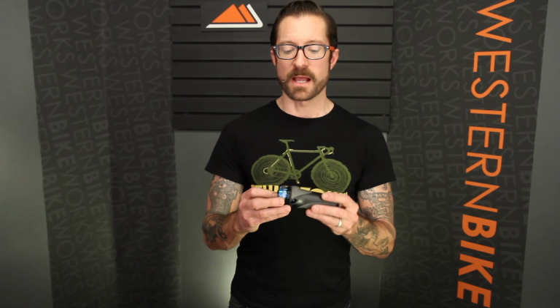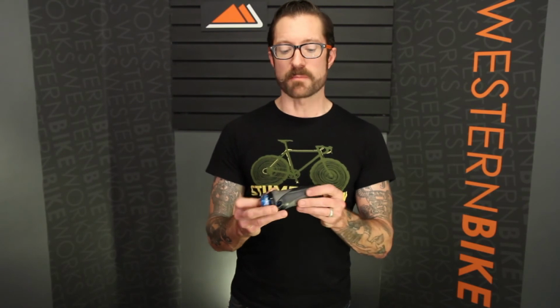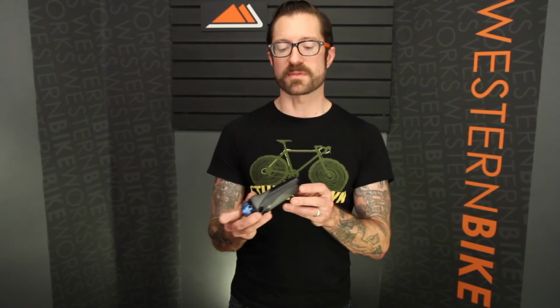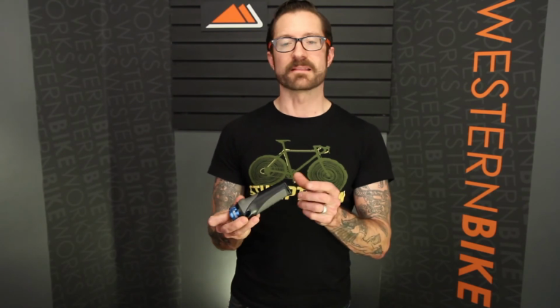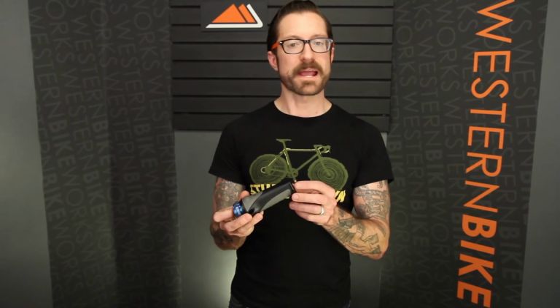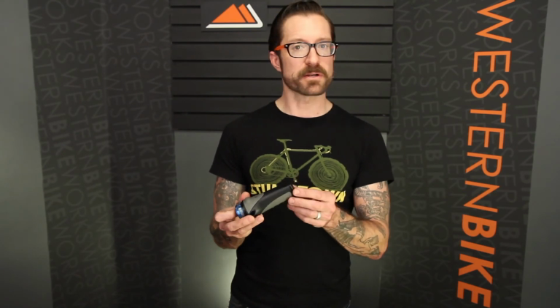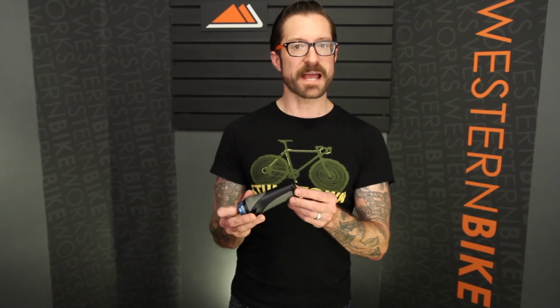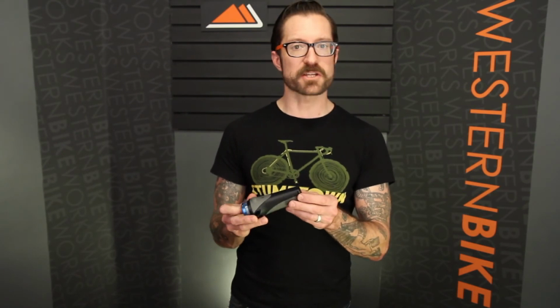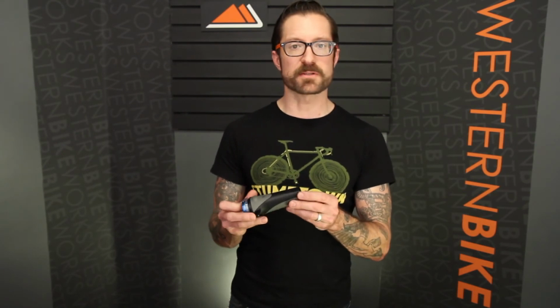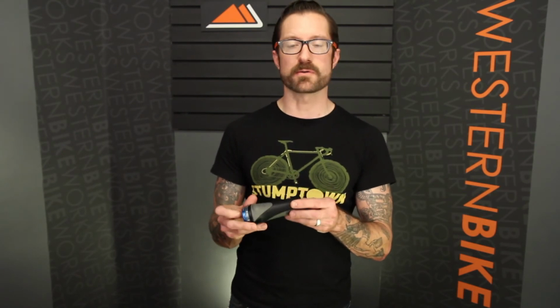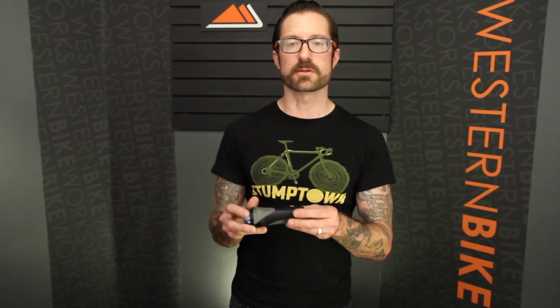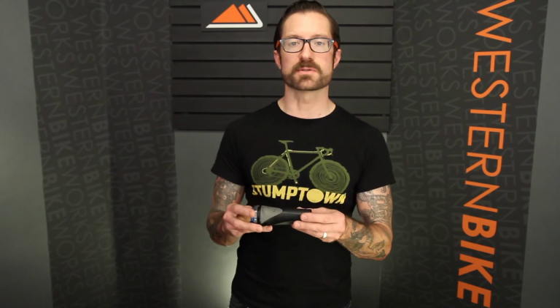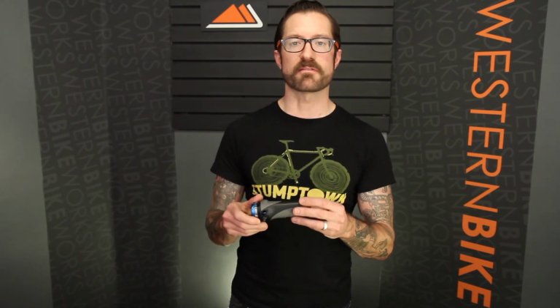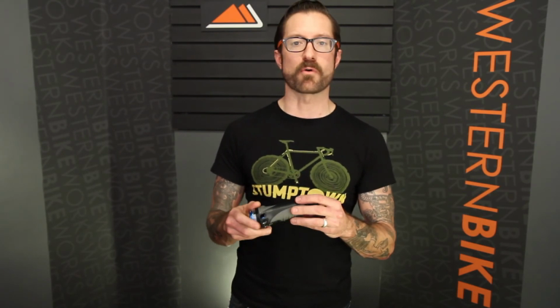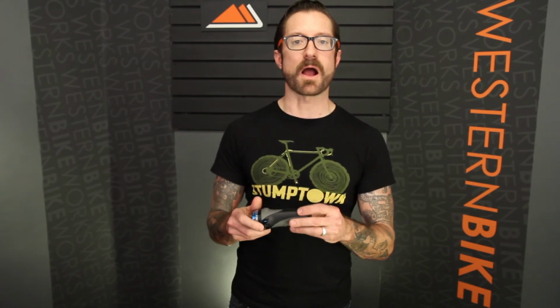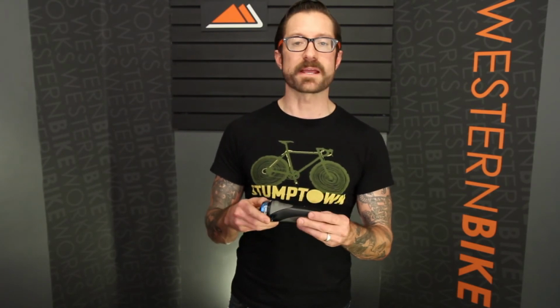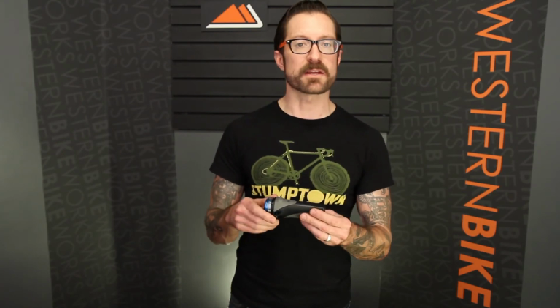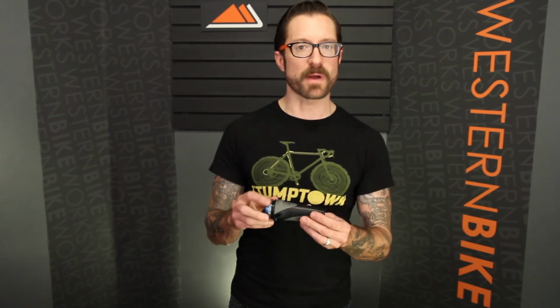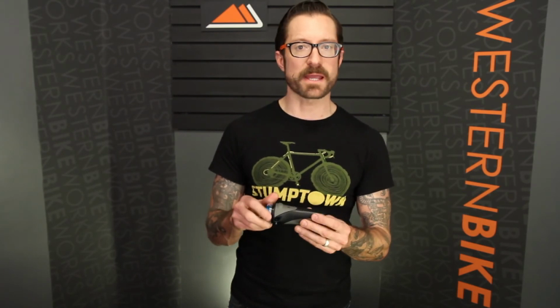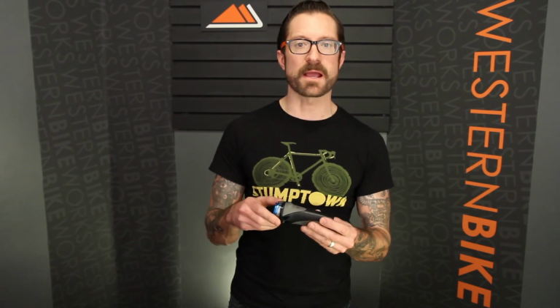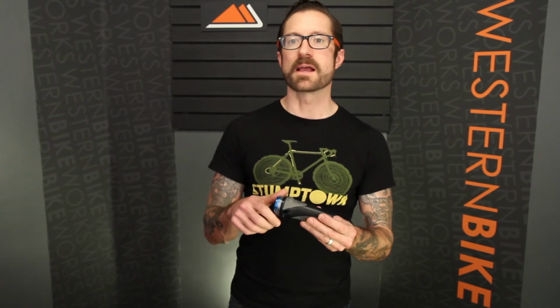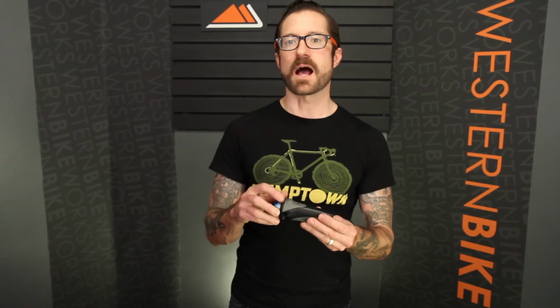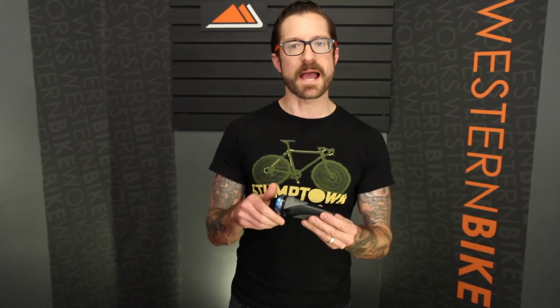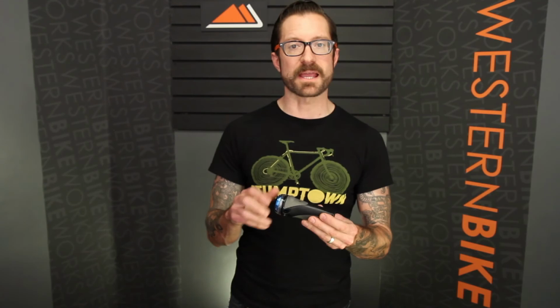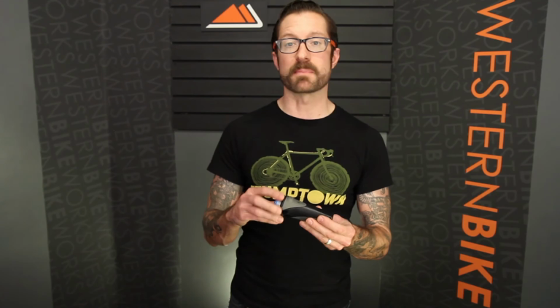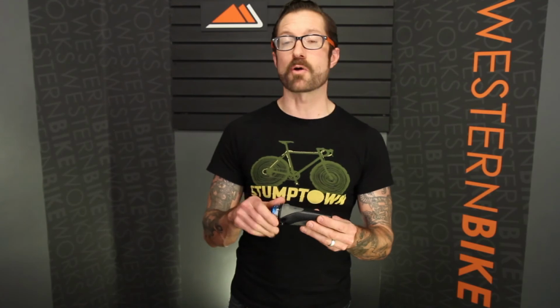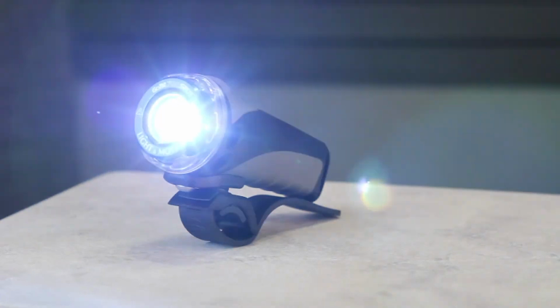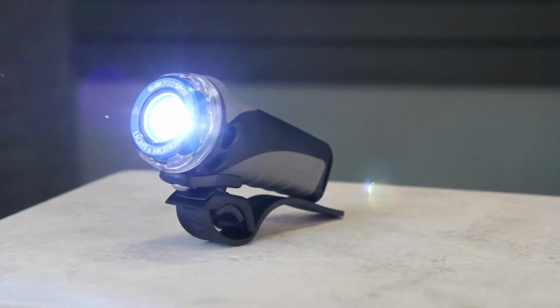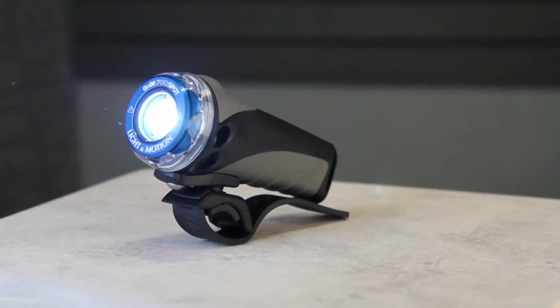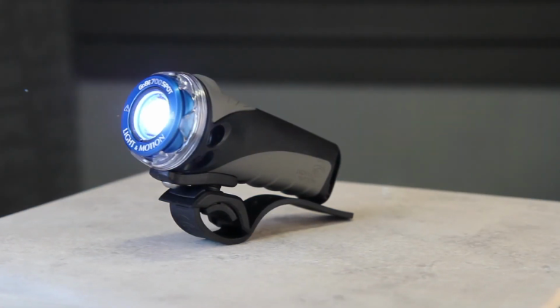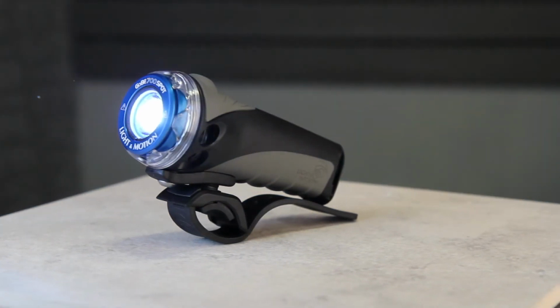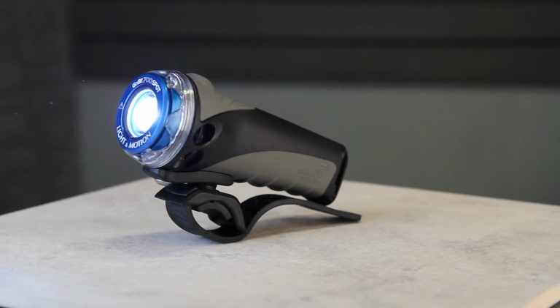It comes with a lanyard attachment so you can use it for hiking, trekking, kayaking, but also comes with a bike mount.